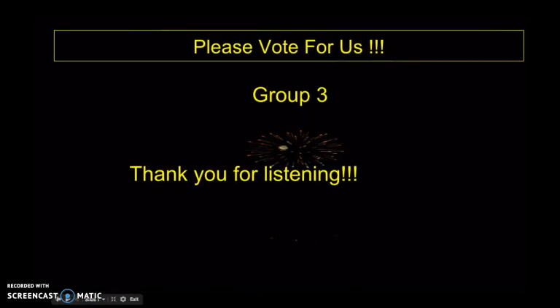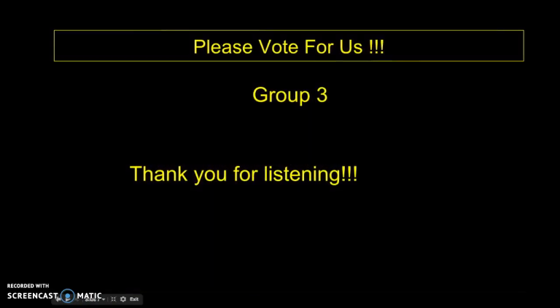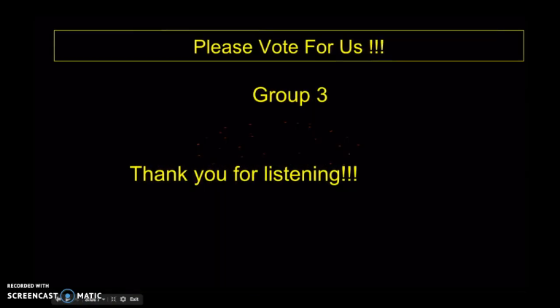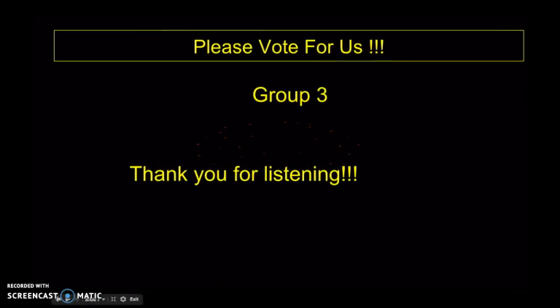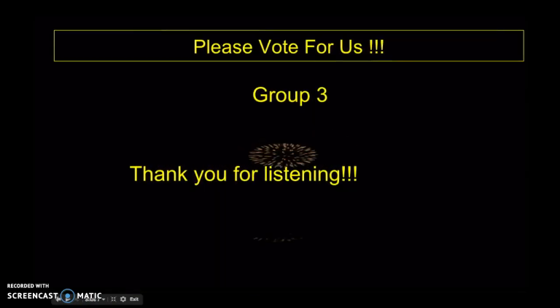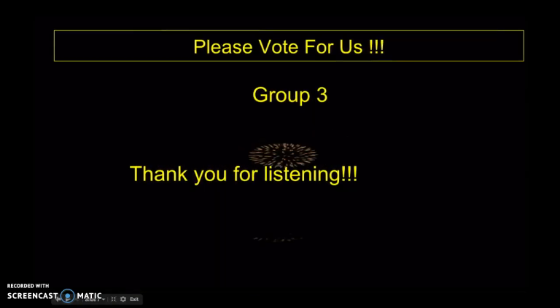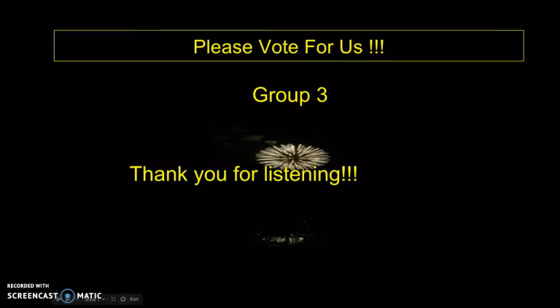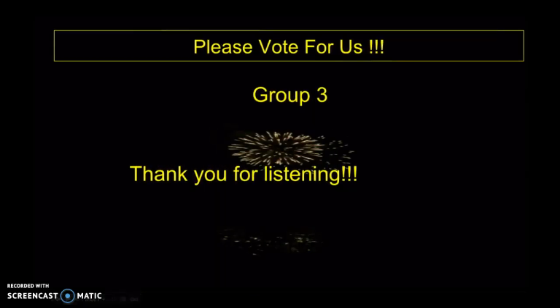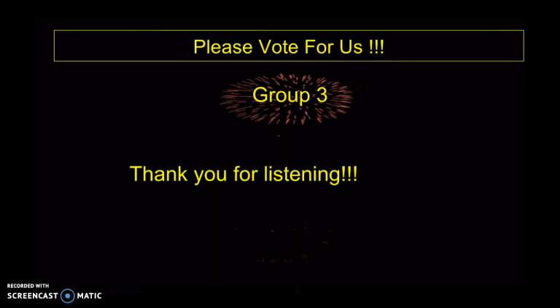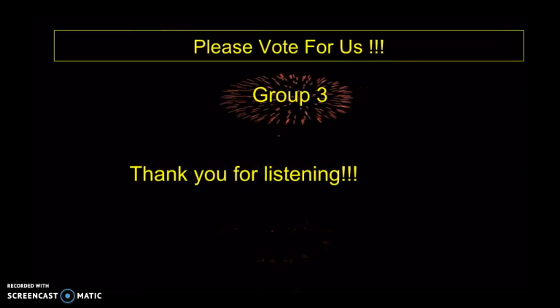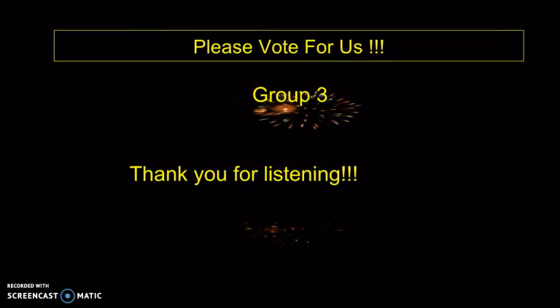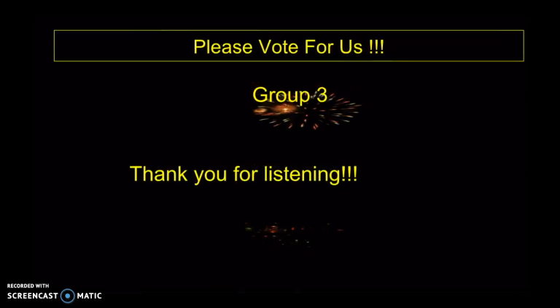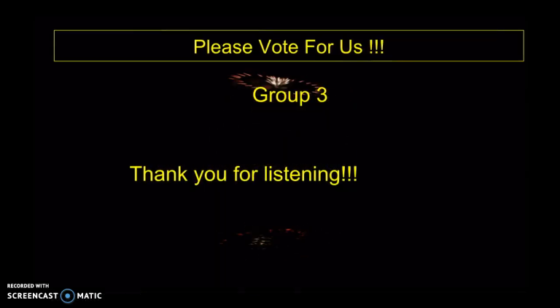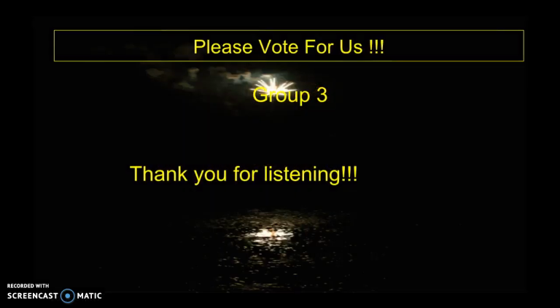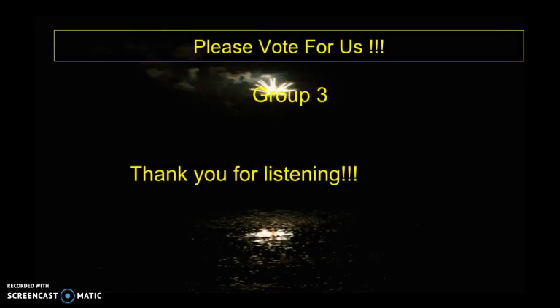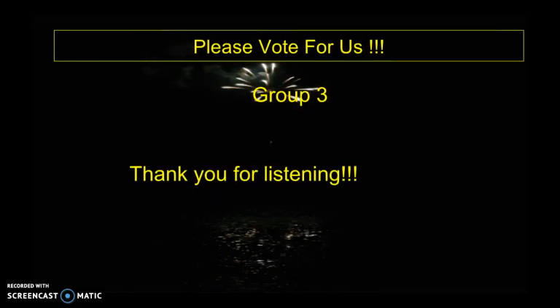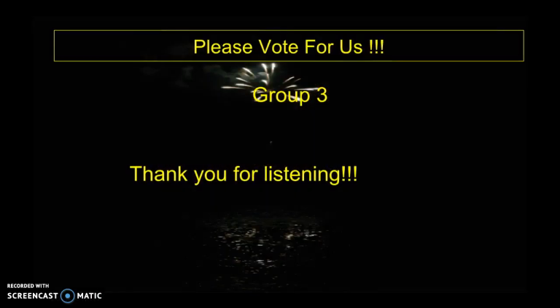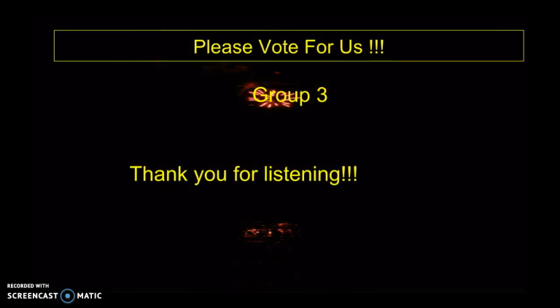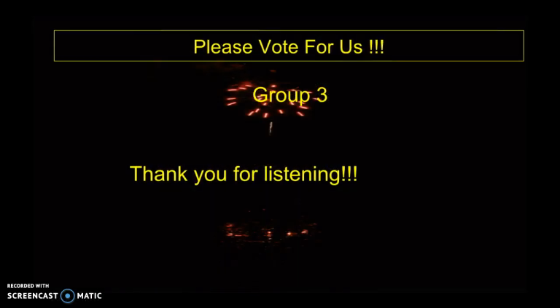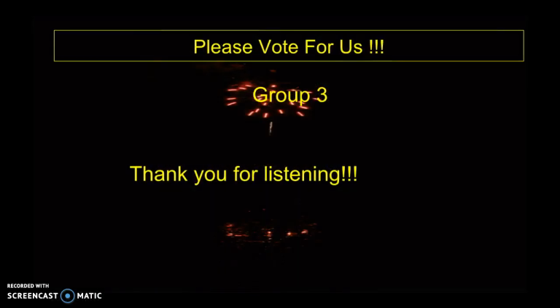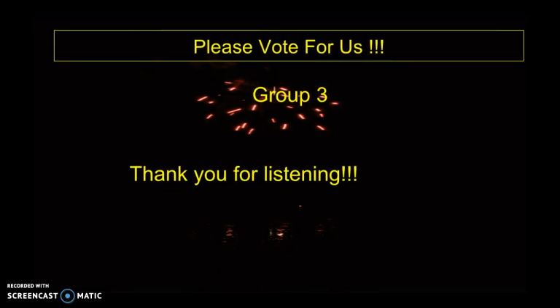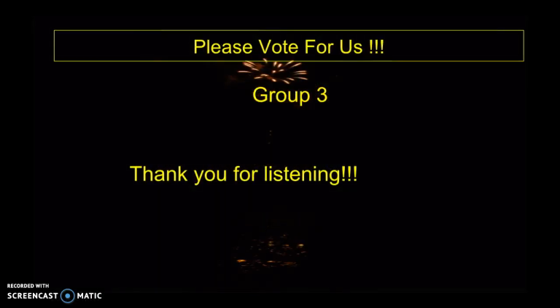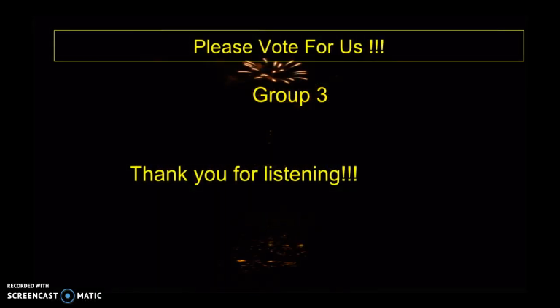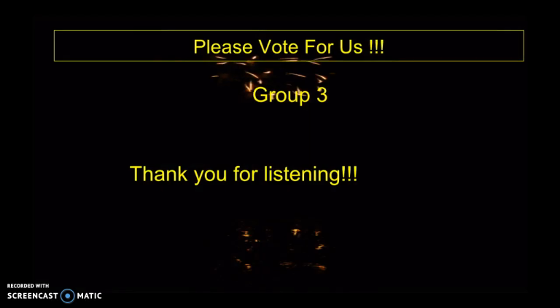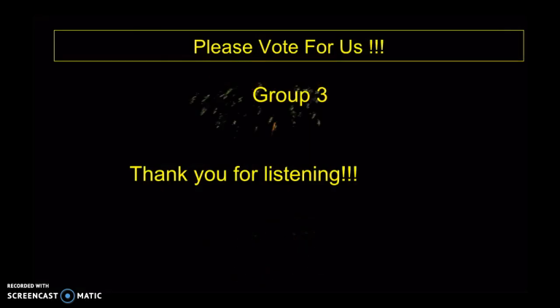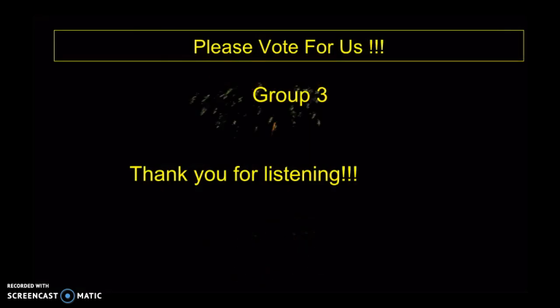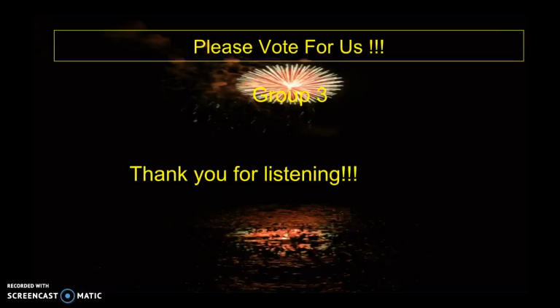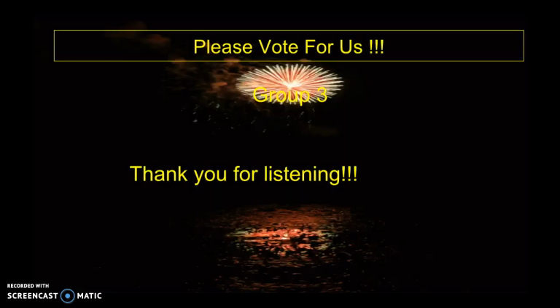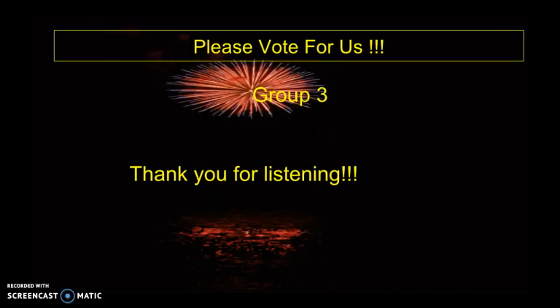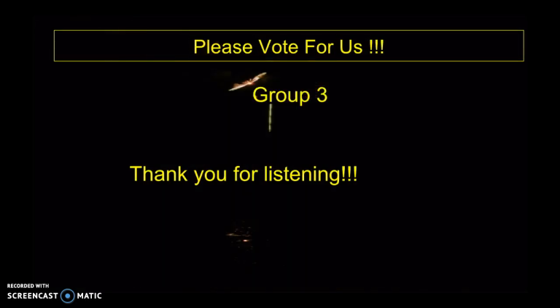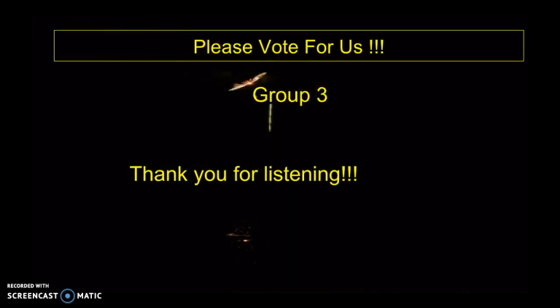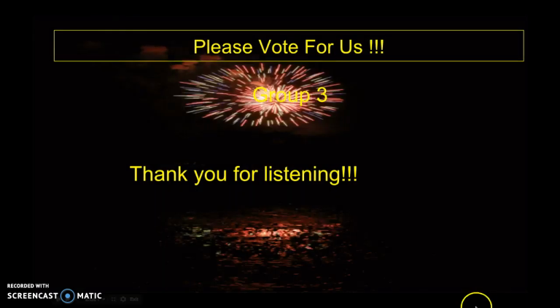Please vote for us. This was Sound Garden Group 3. Thanks for listening.